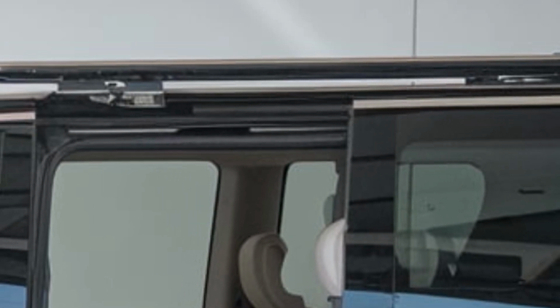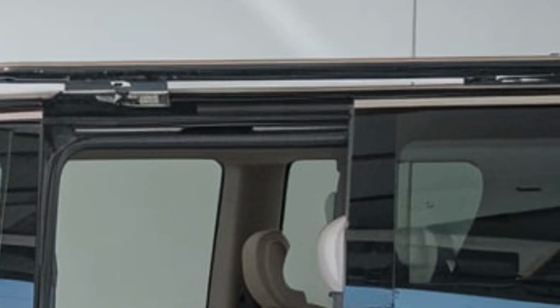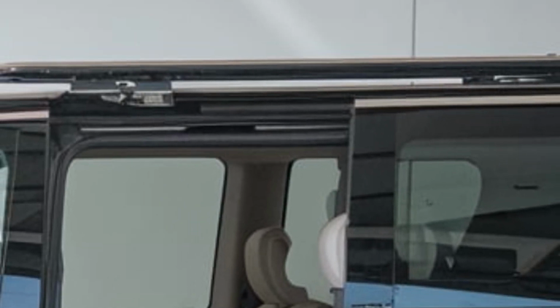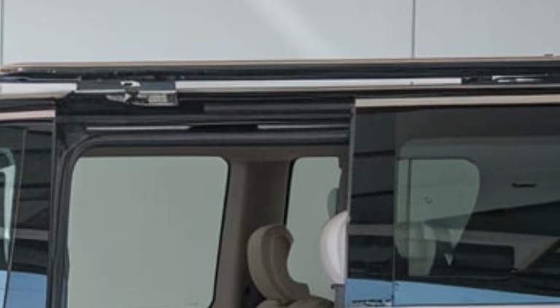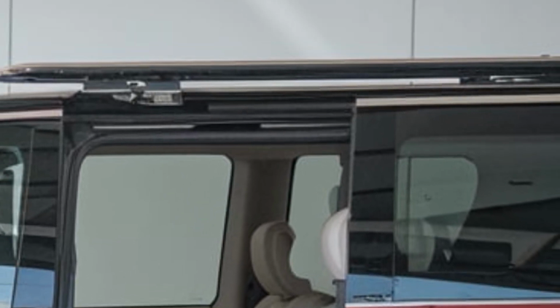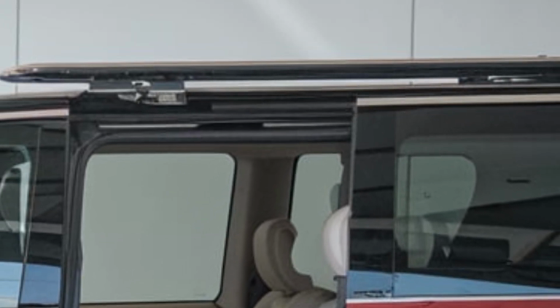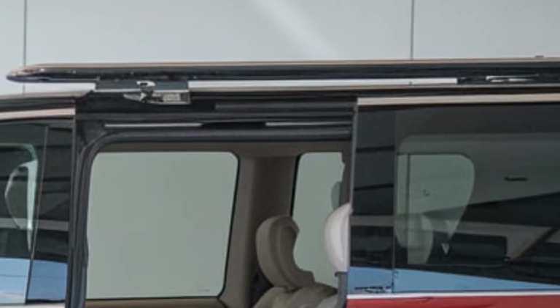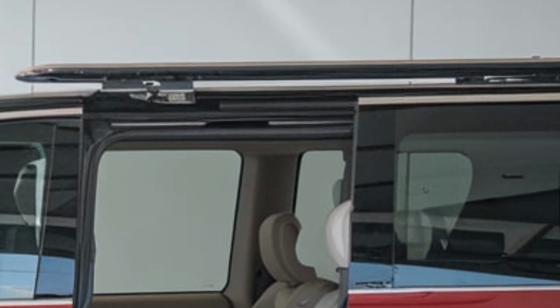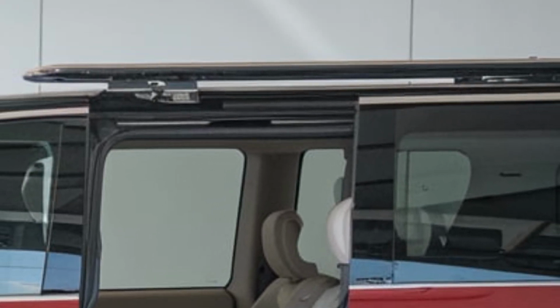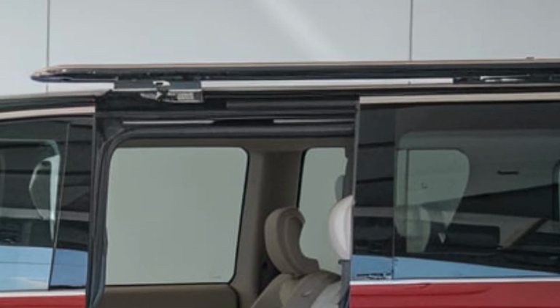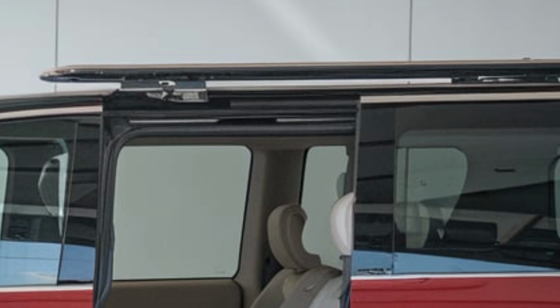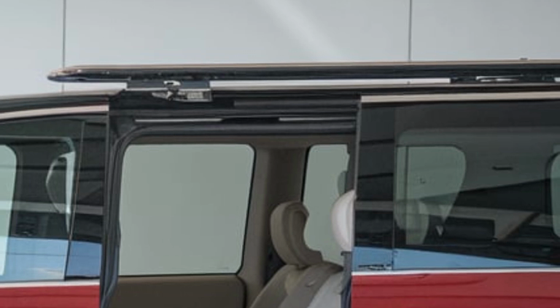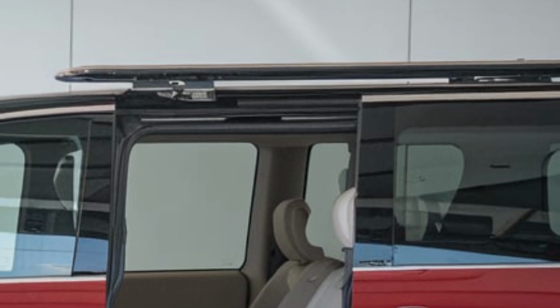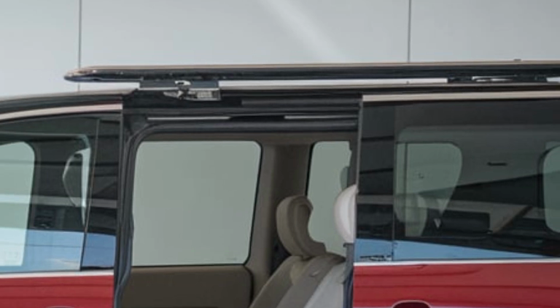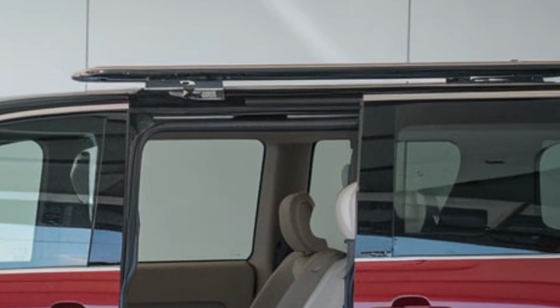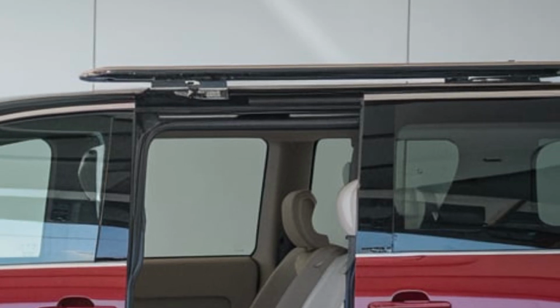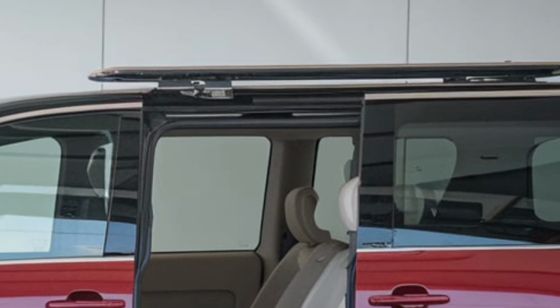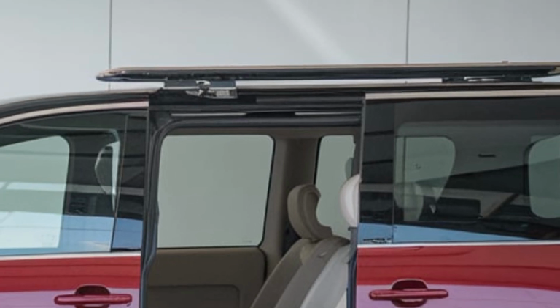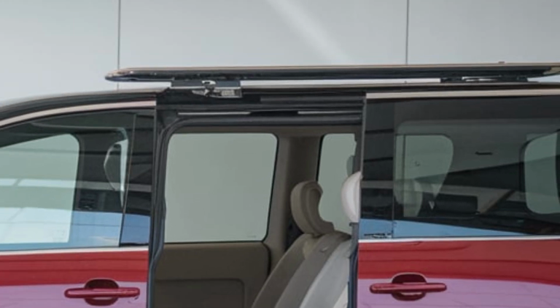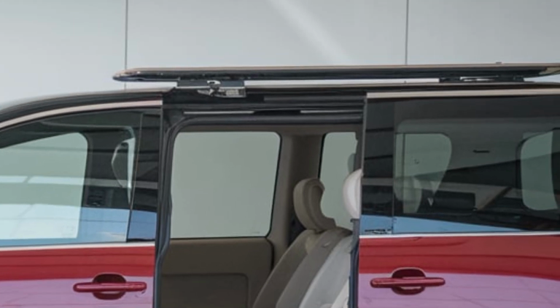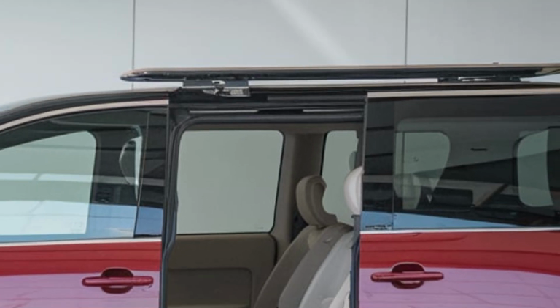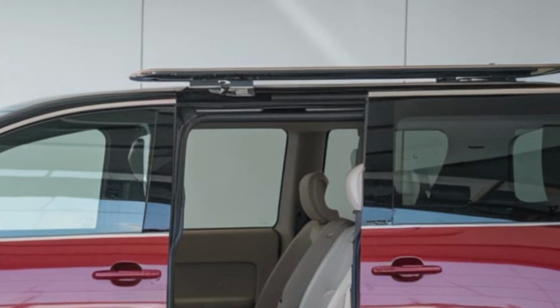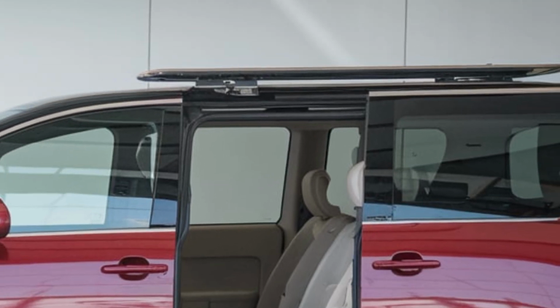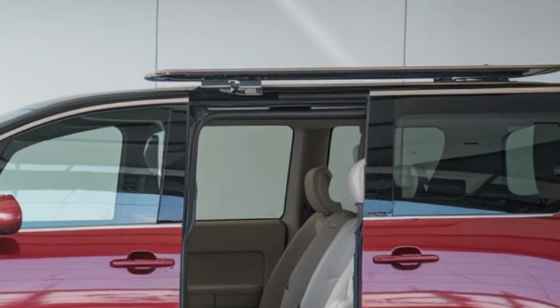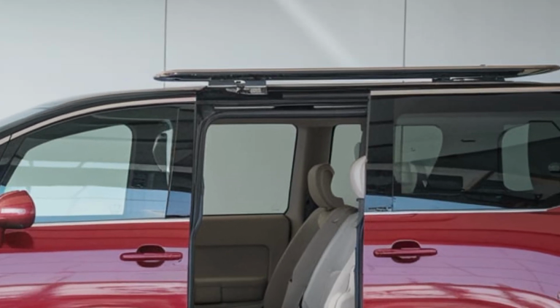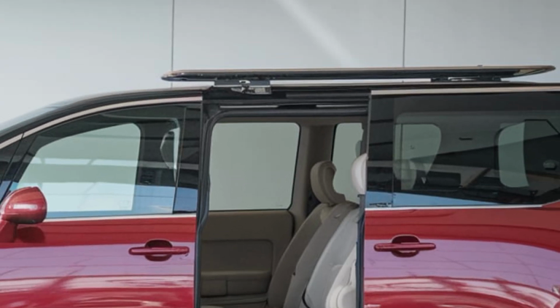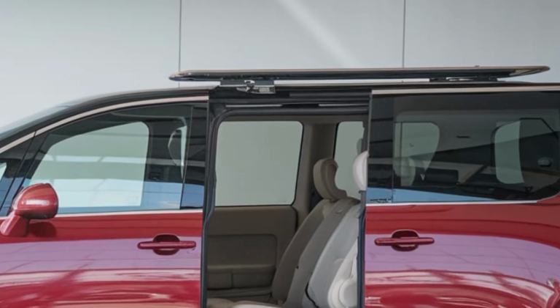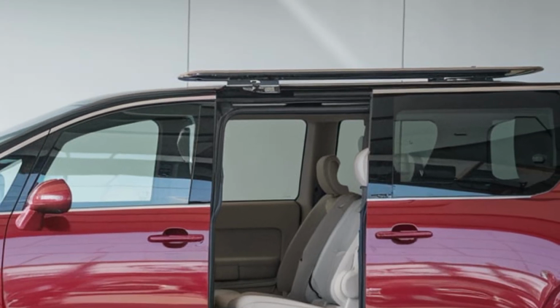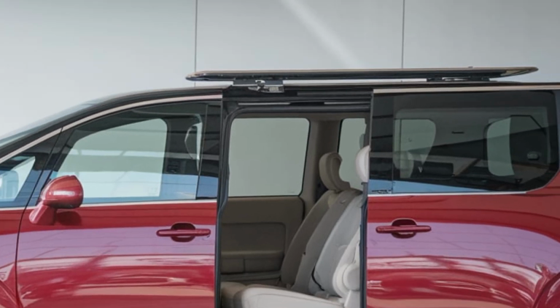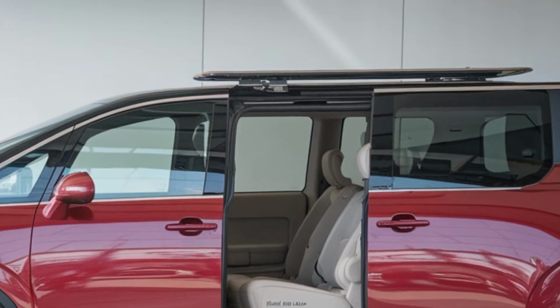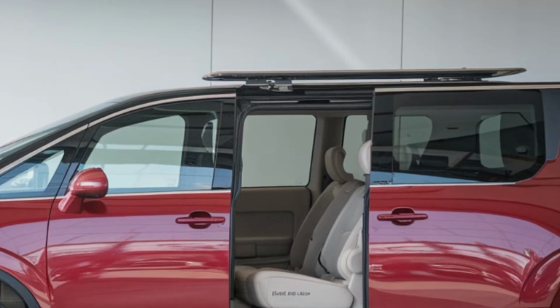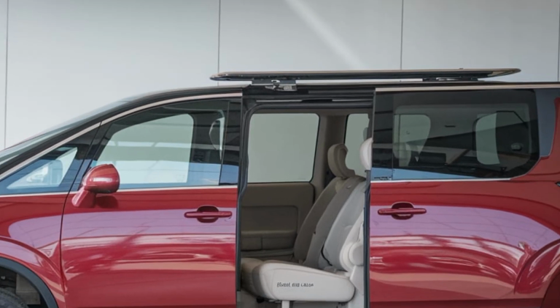Stay tuned for more in-depth reviews and first drives. Subscribe to our channel for the latest automotive news and updates.